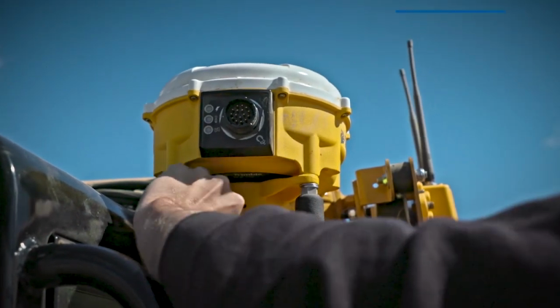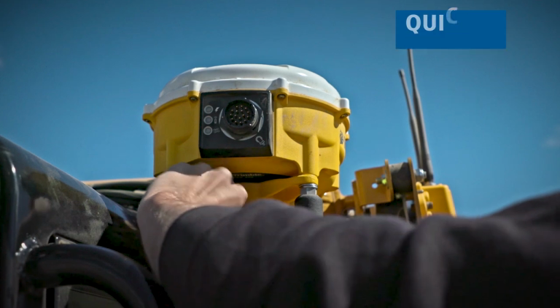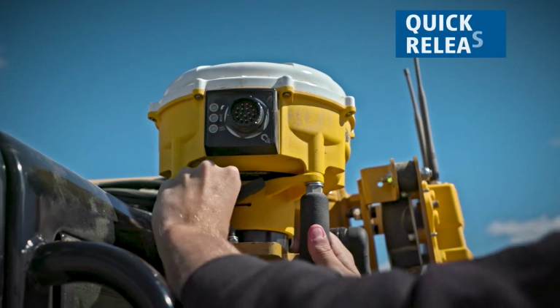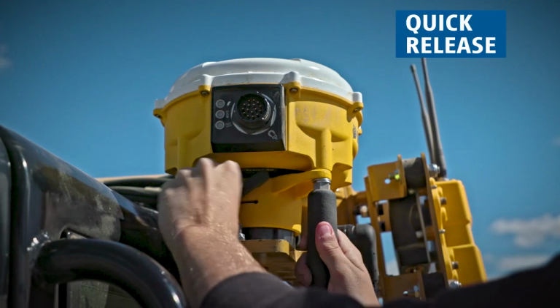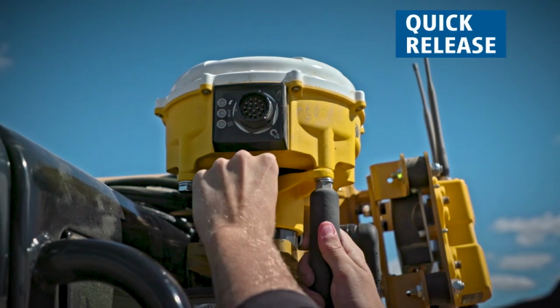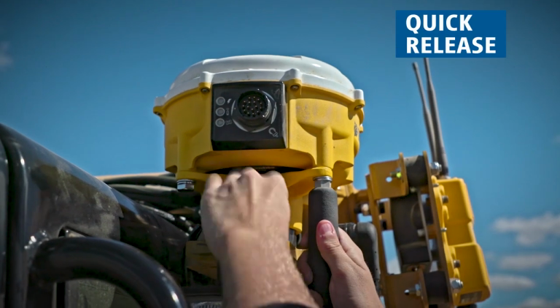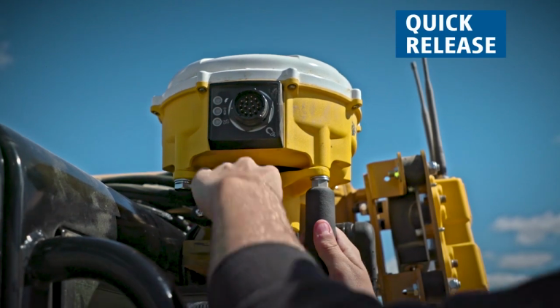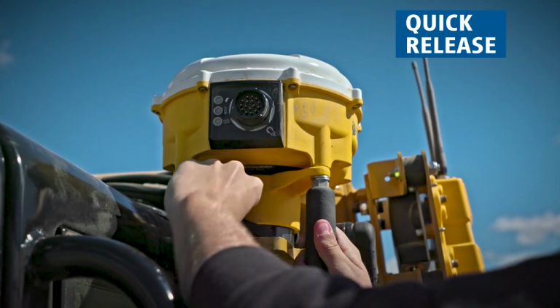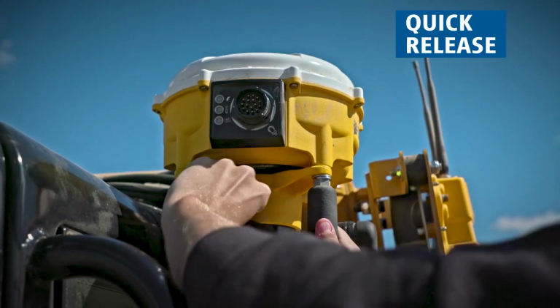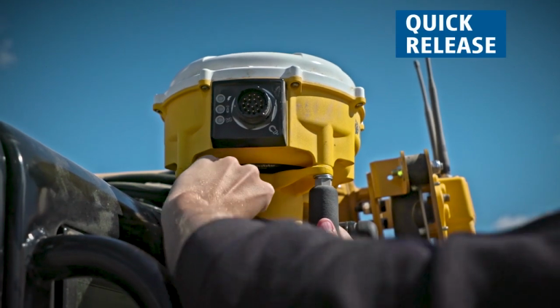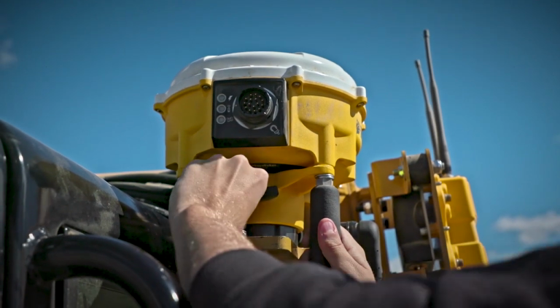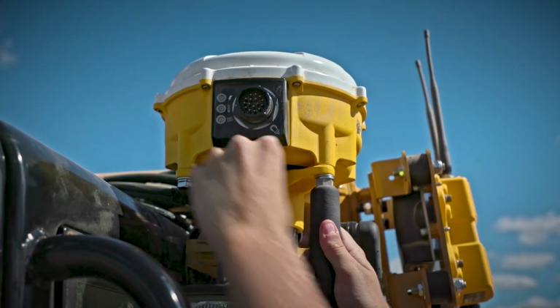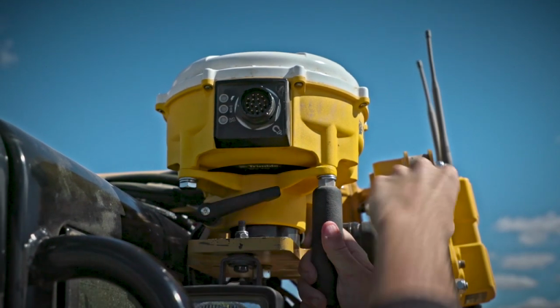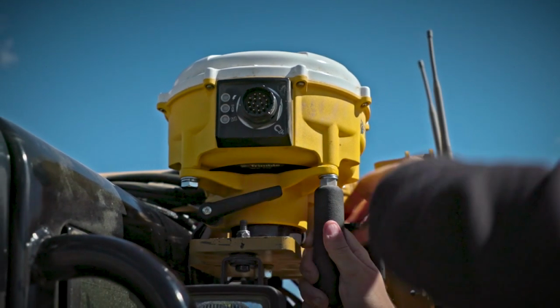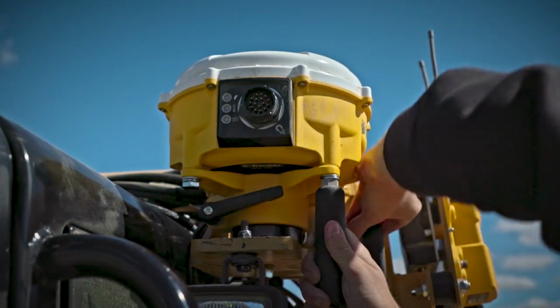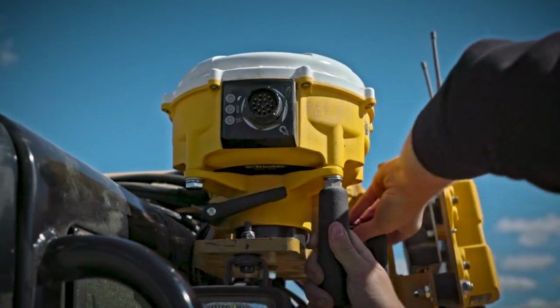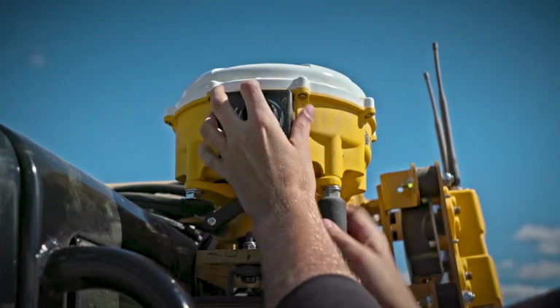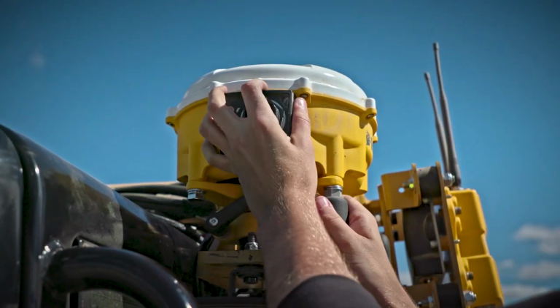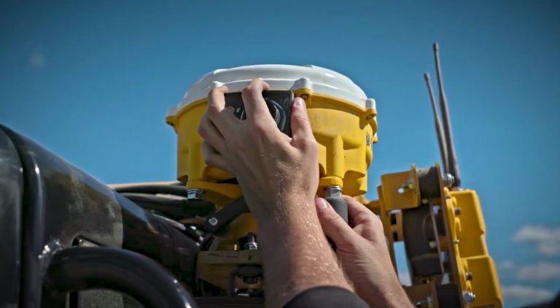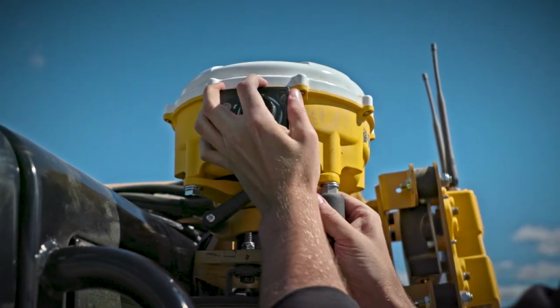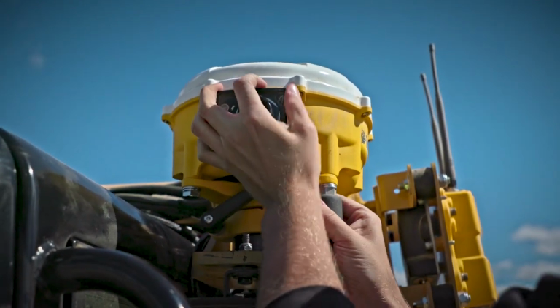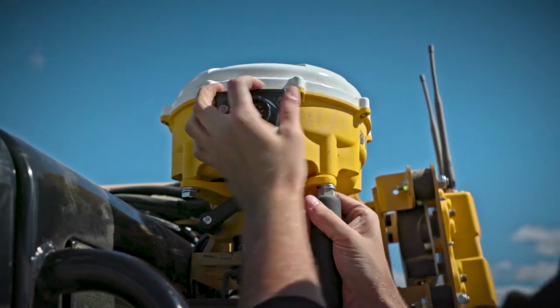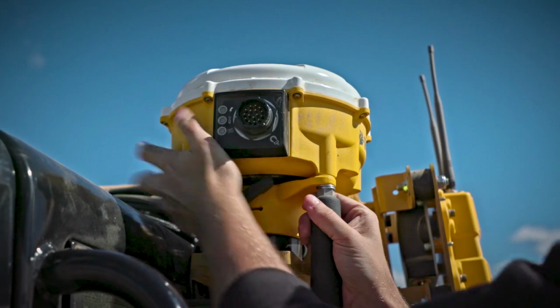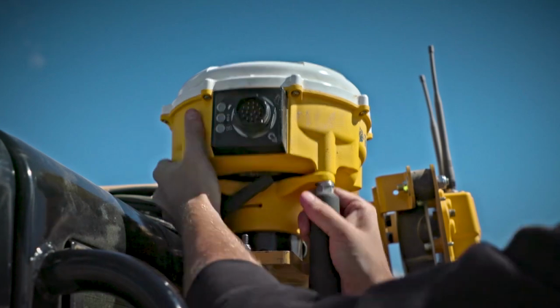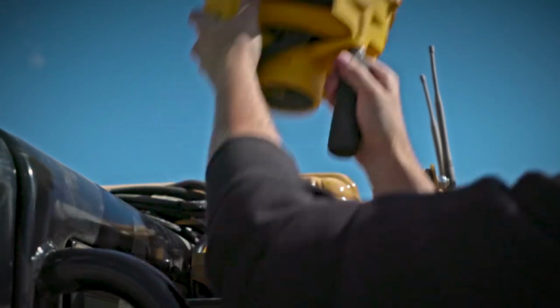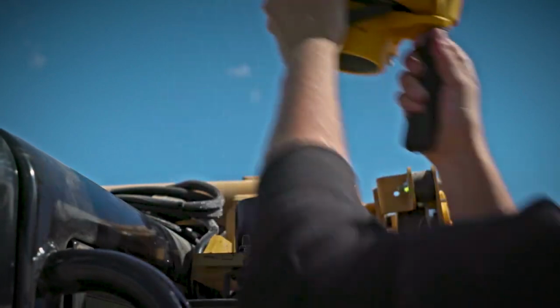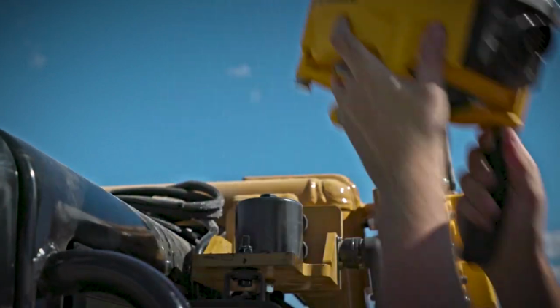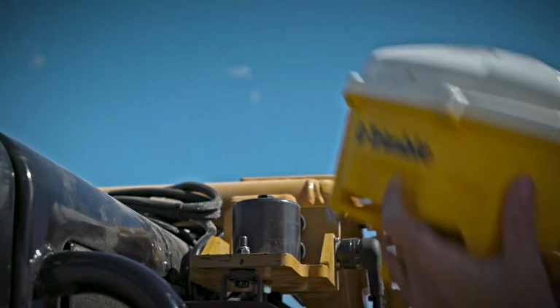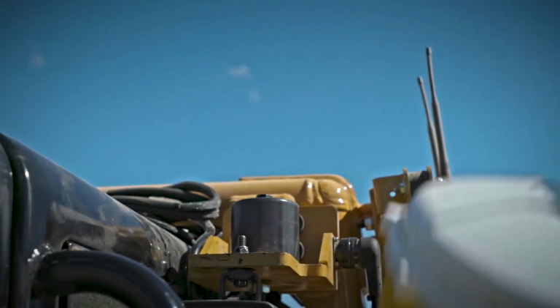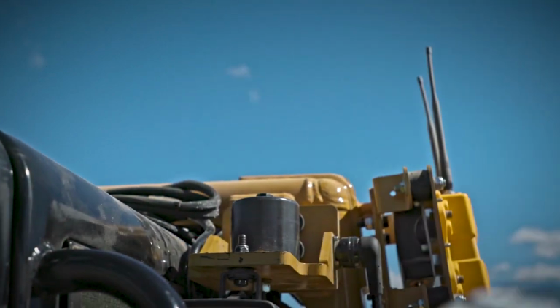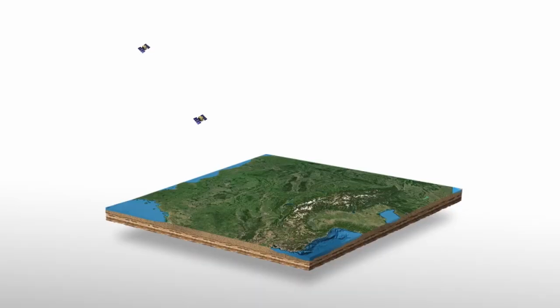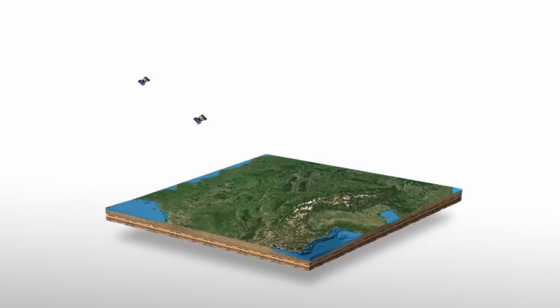With the quick release, you can easily move the dual GNSS between machines, maximizing the return on your technology investment.